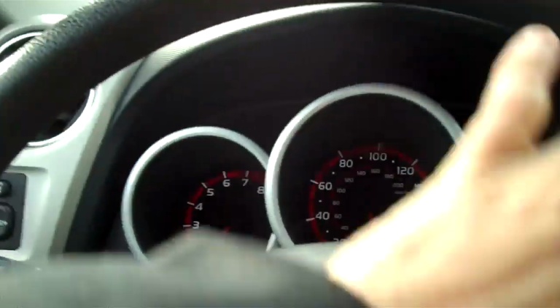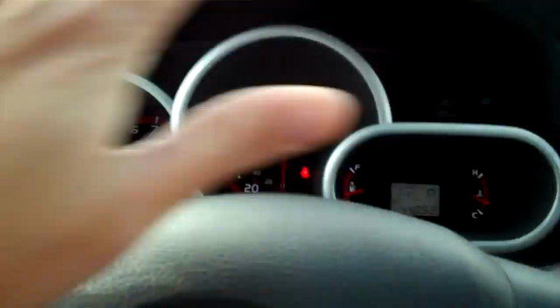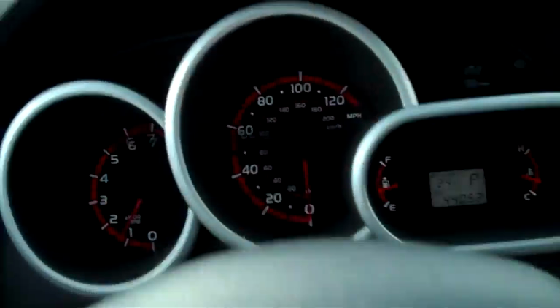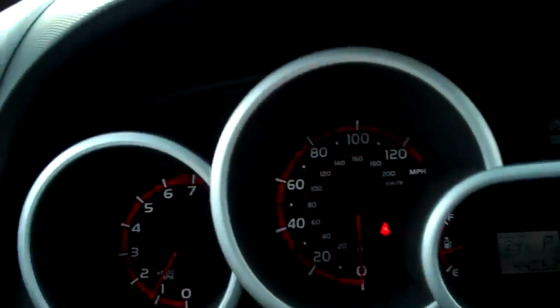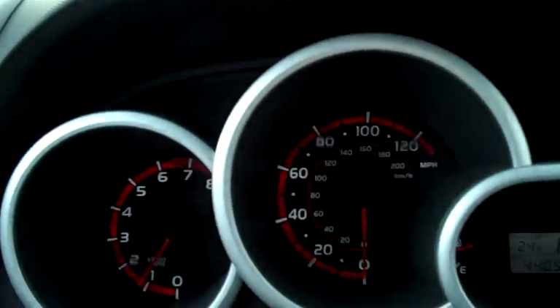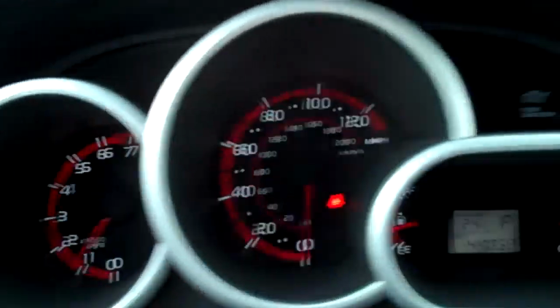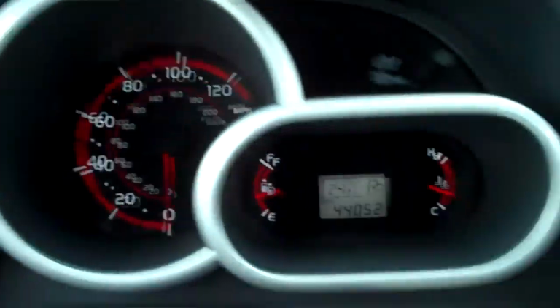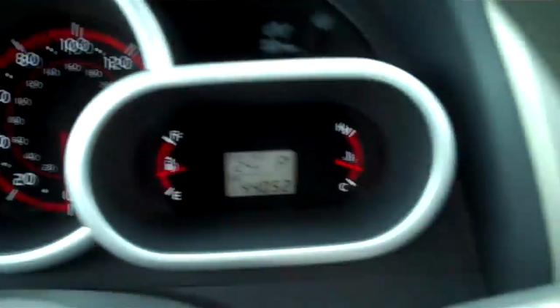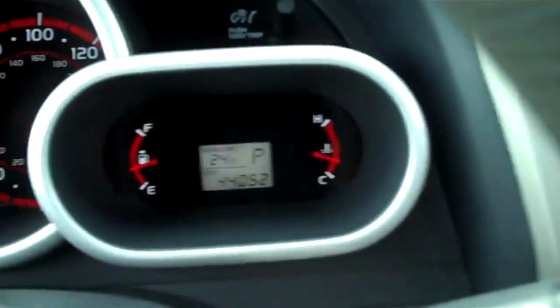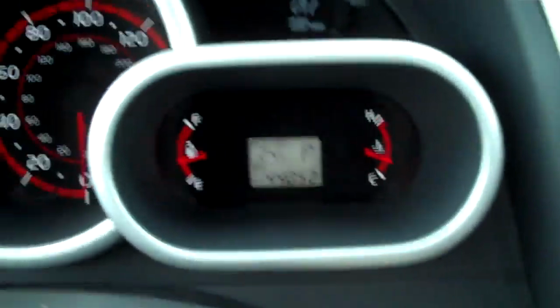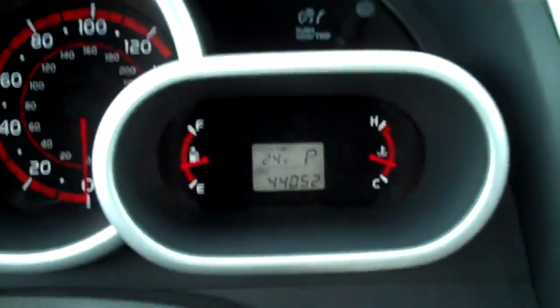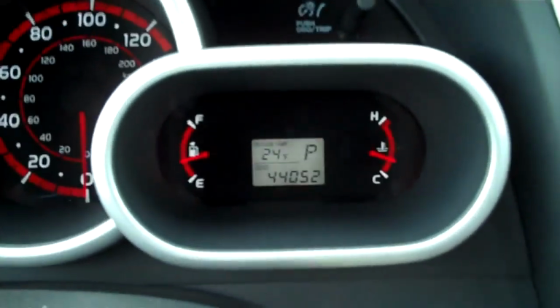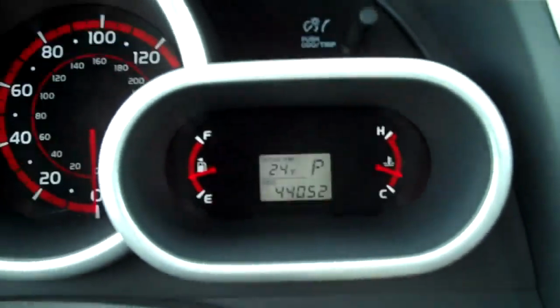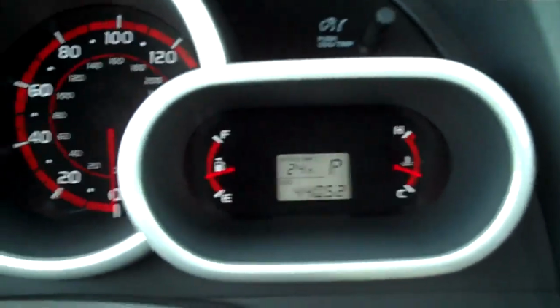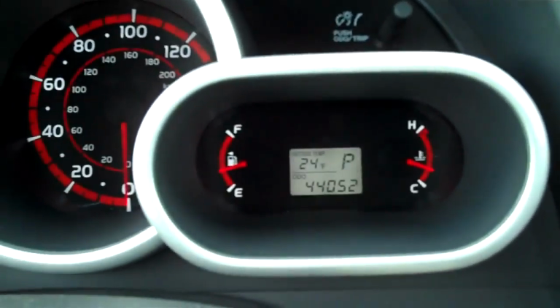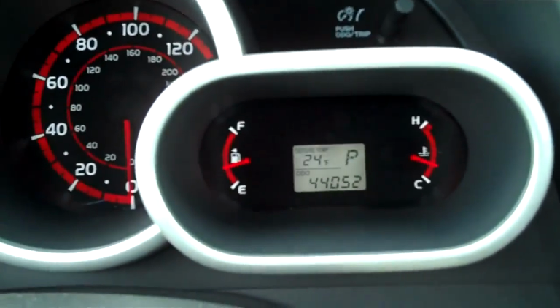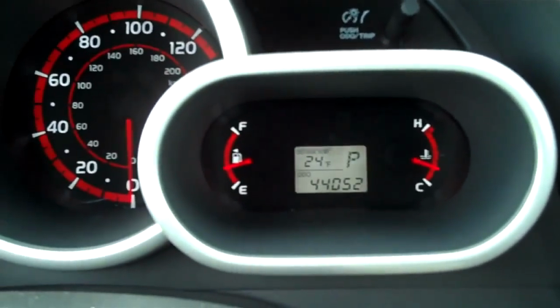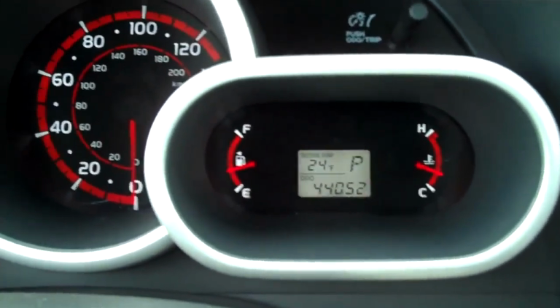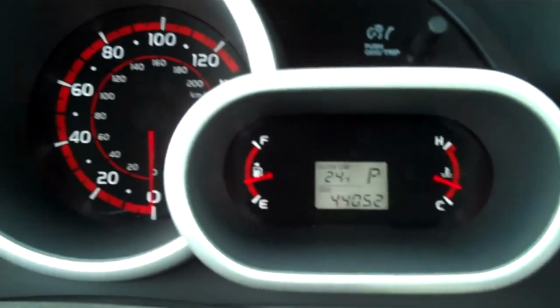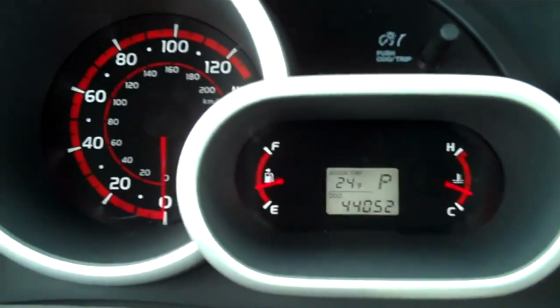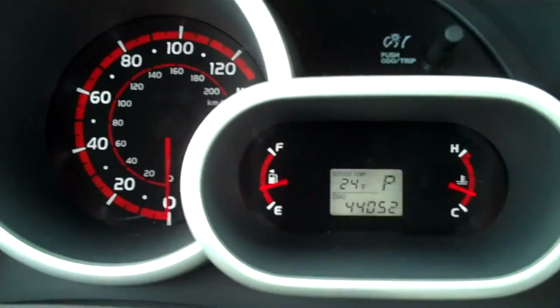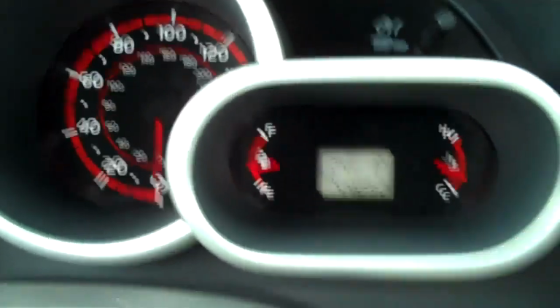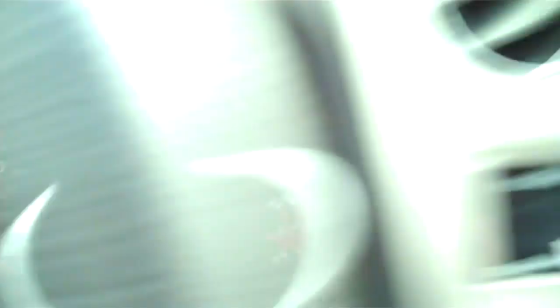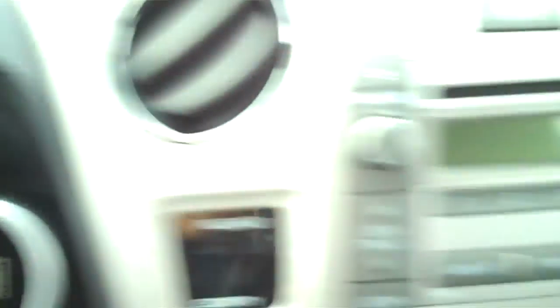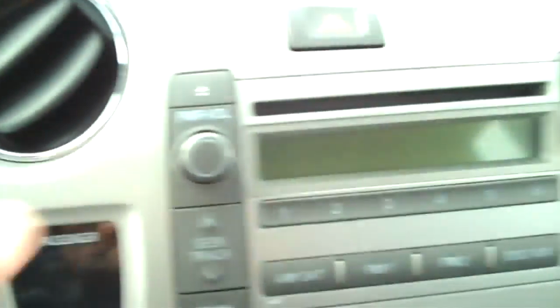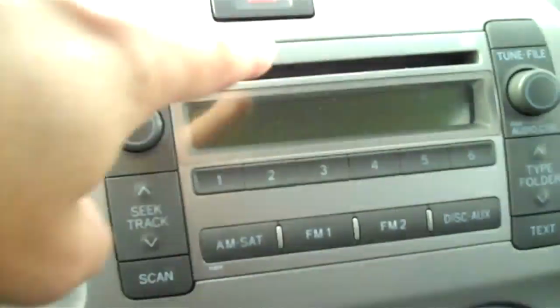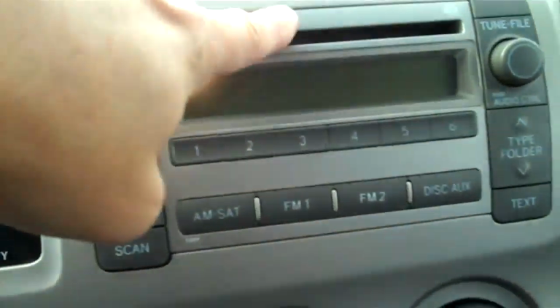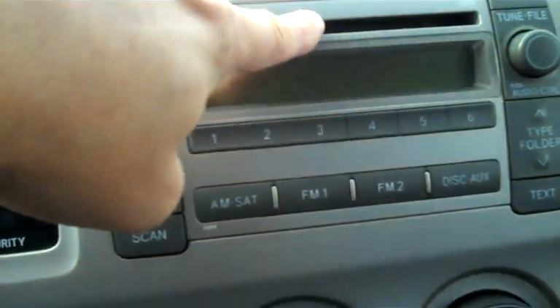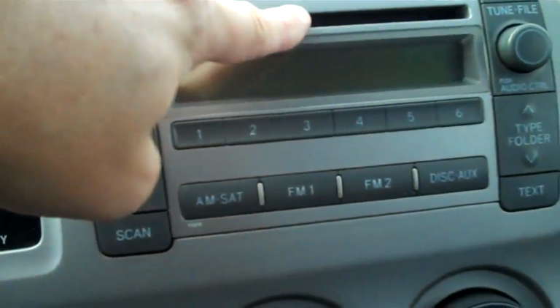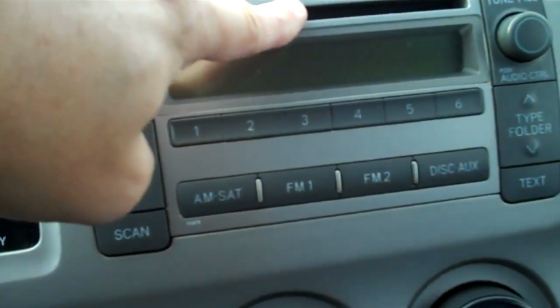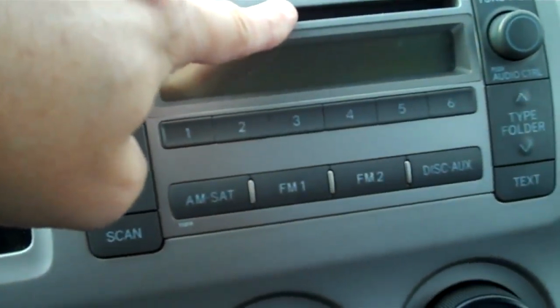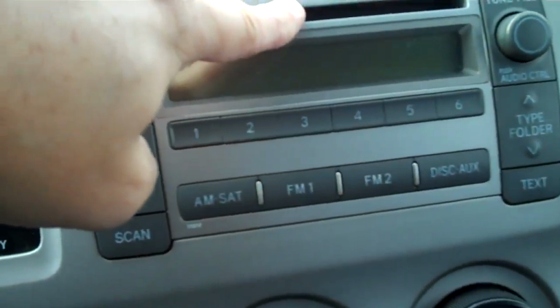There's your odometer right there in the middle. You can see the mileage, and 24 degrees outside. CD player right there.